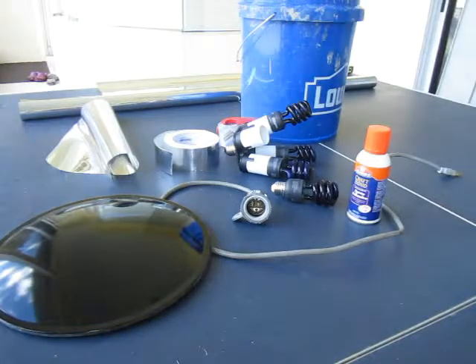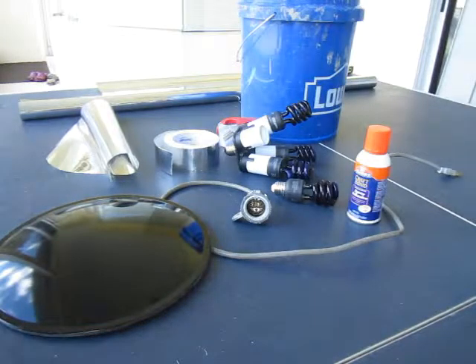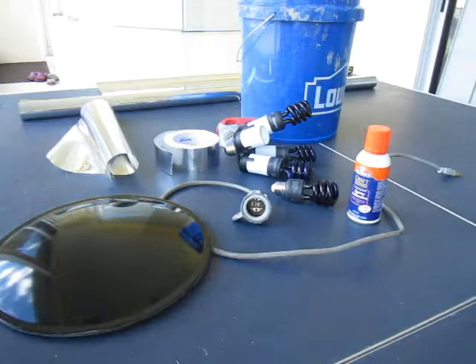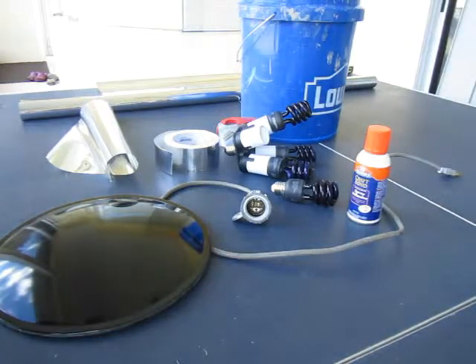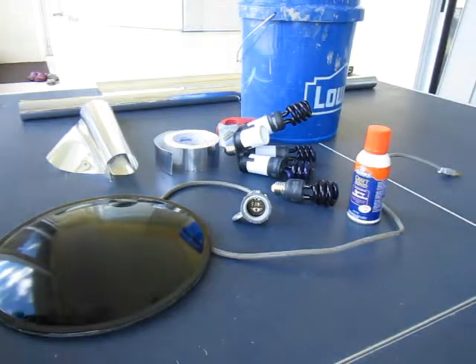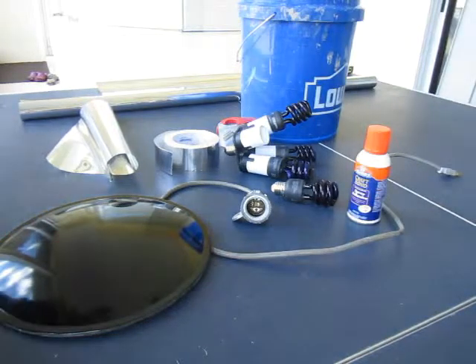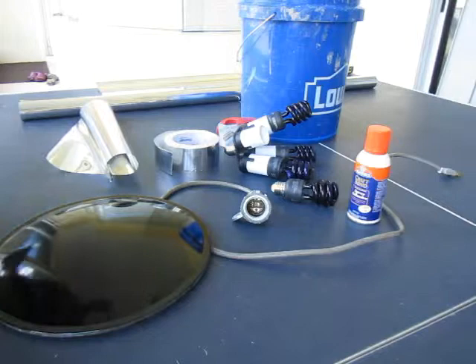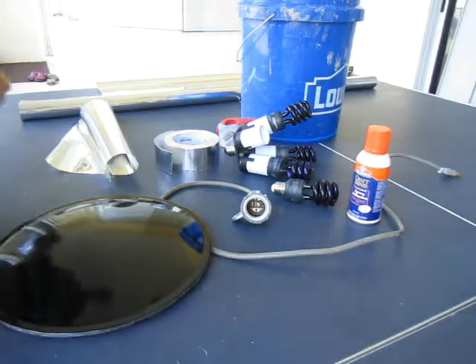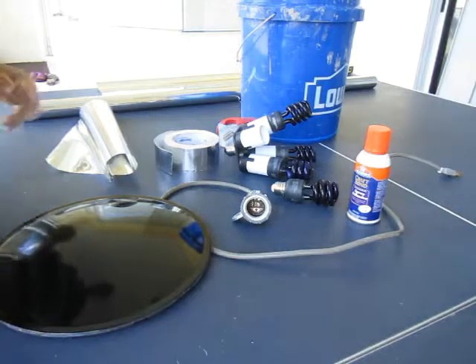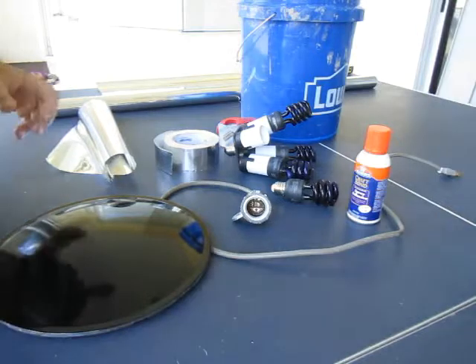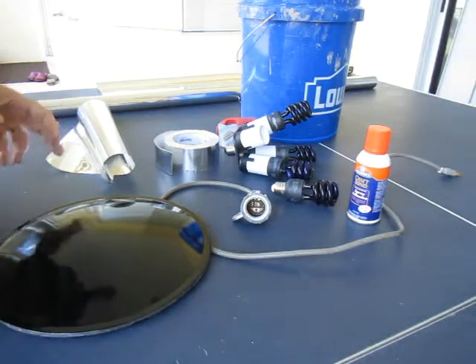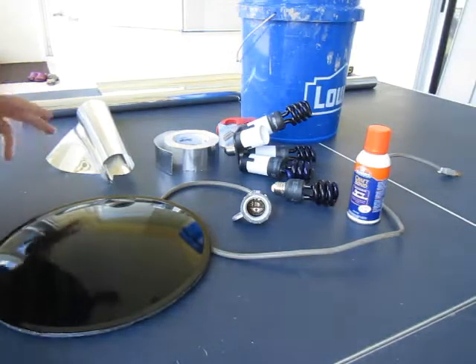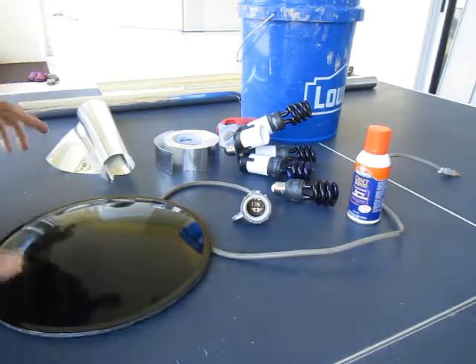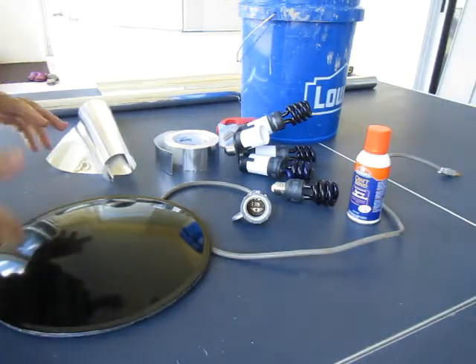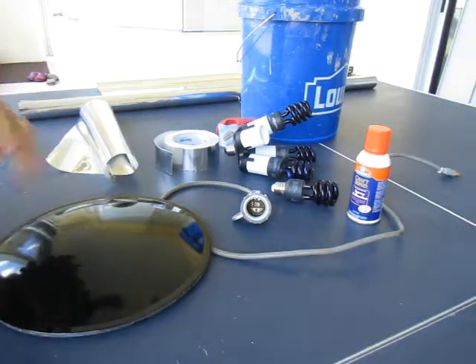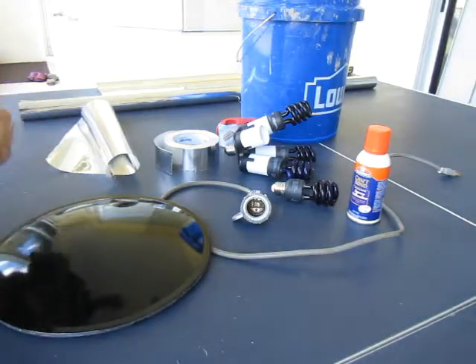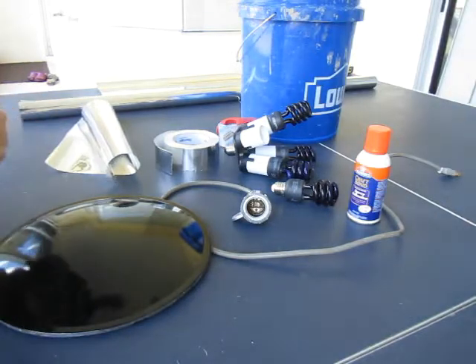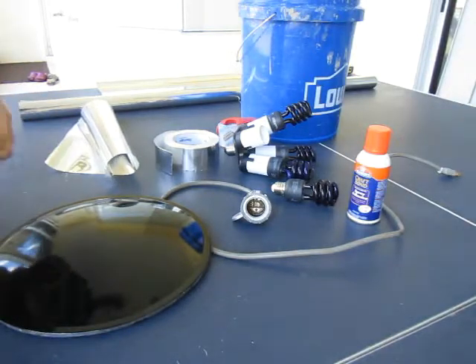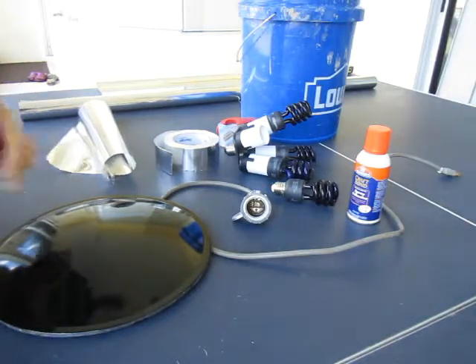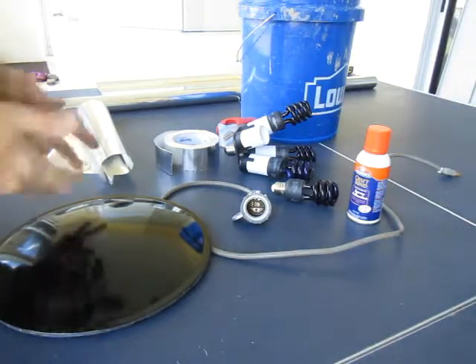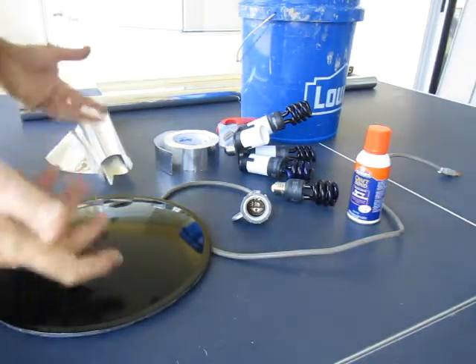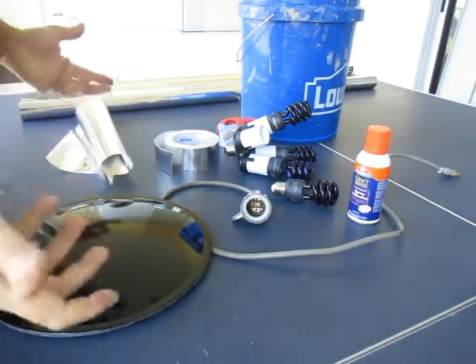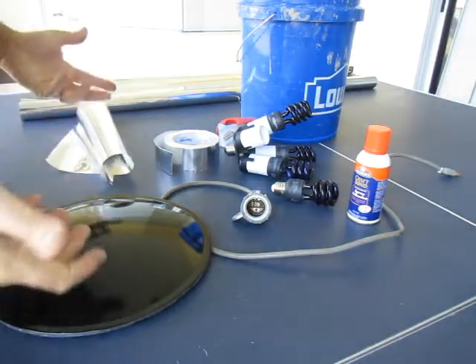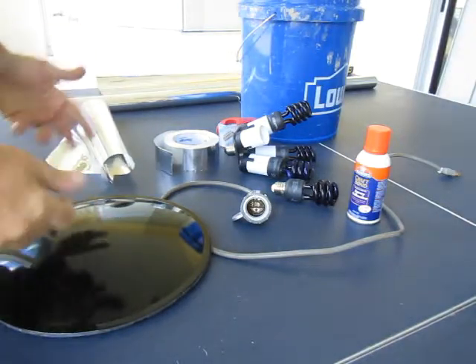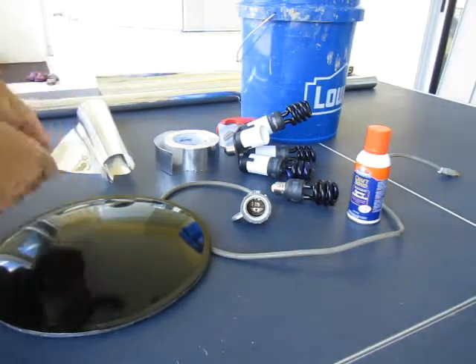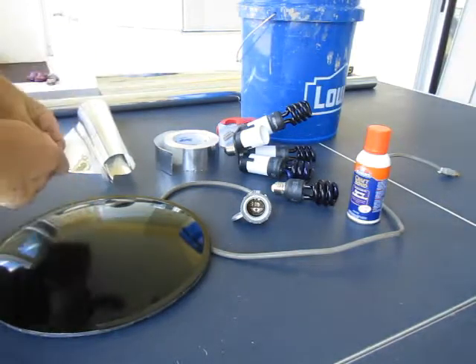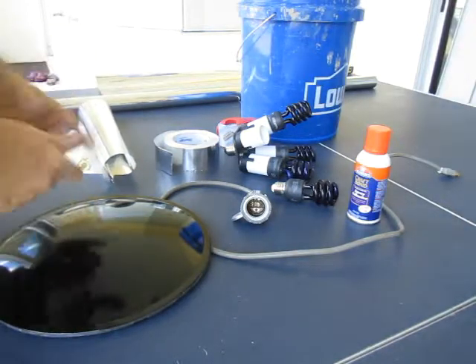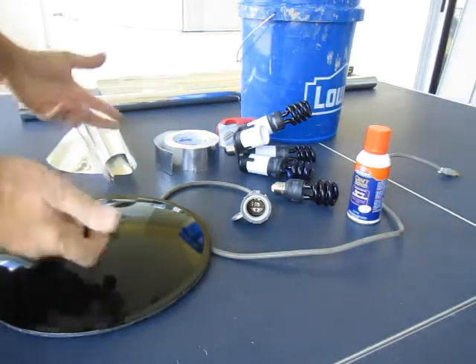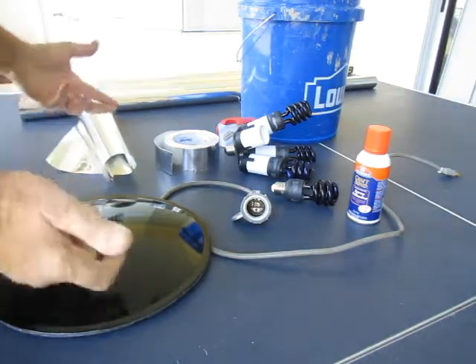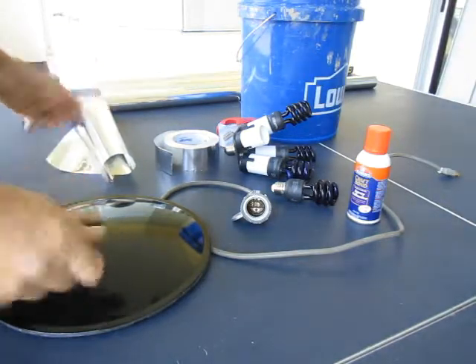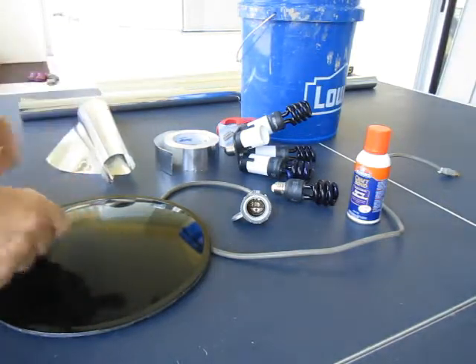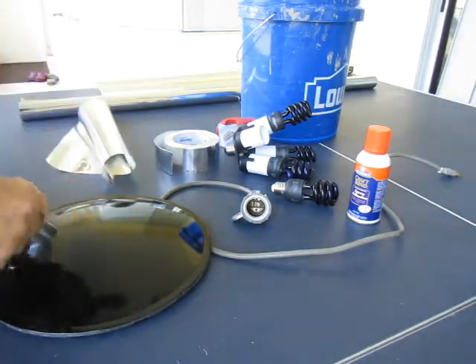Hi. I'm going to try and put together a black light cannon or black light spotlight.